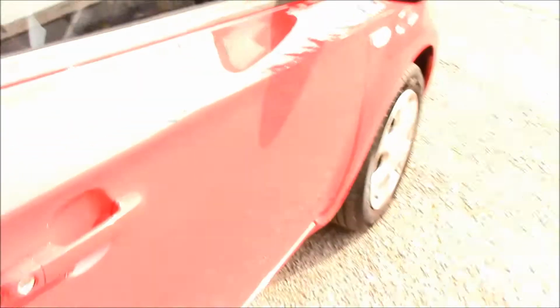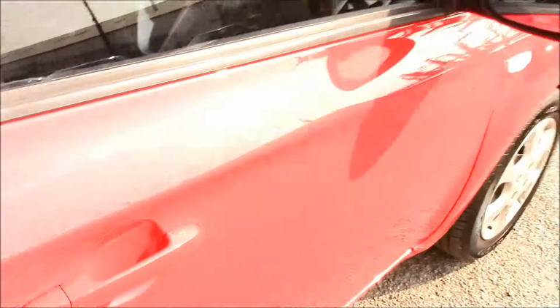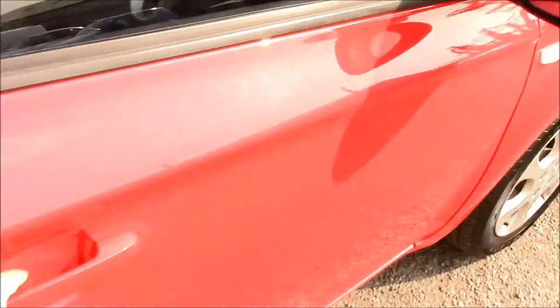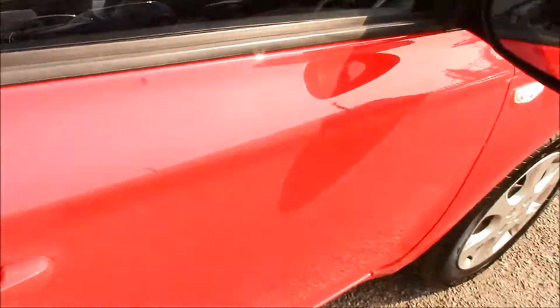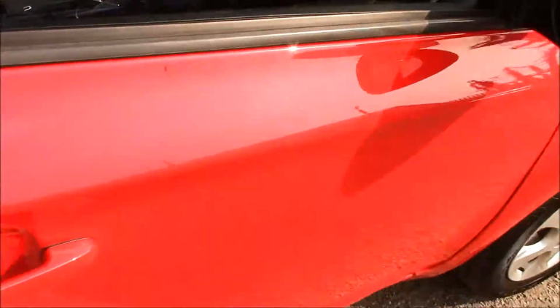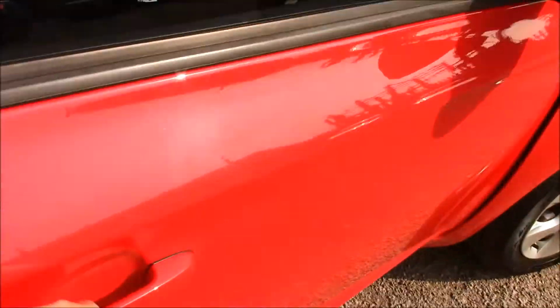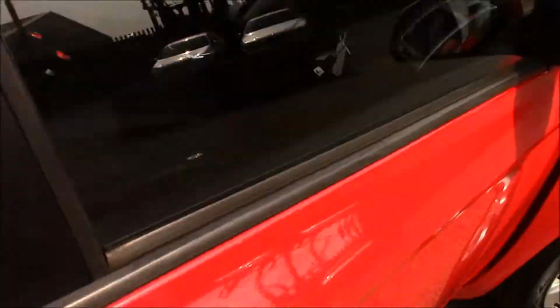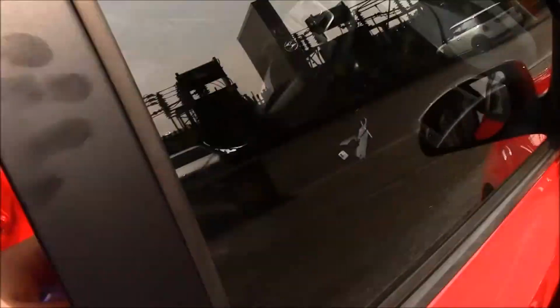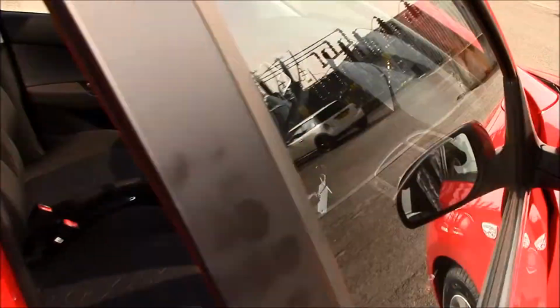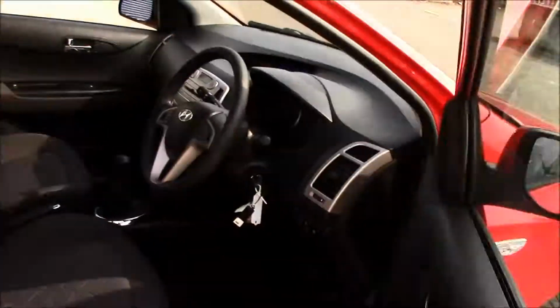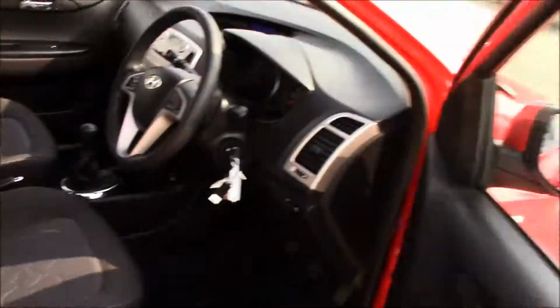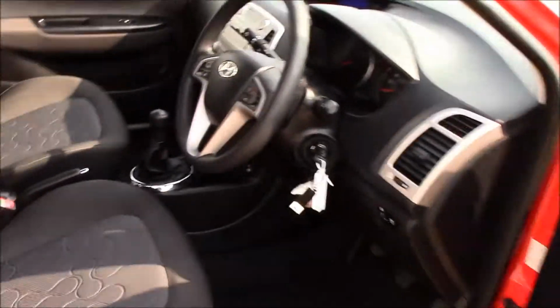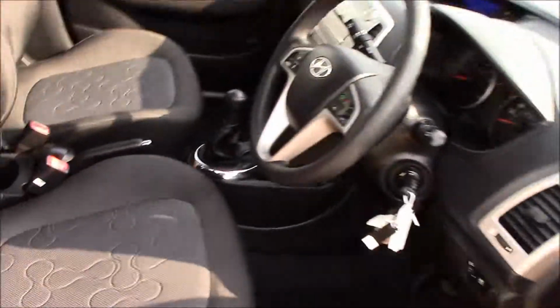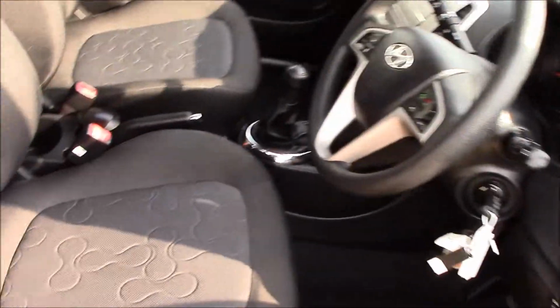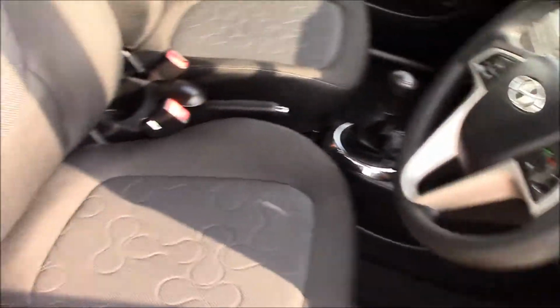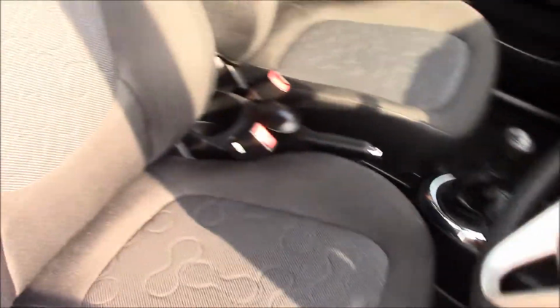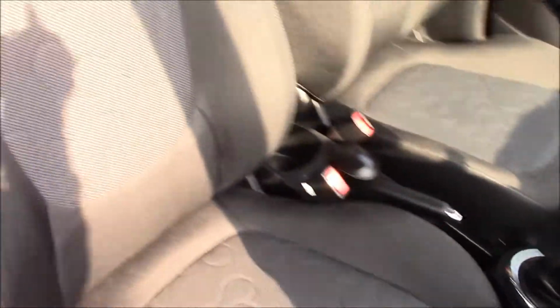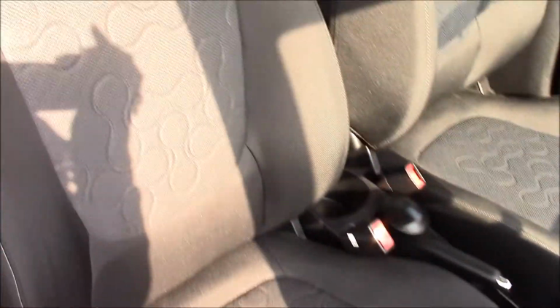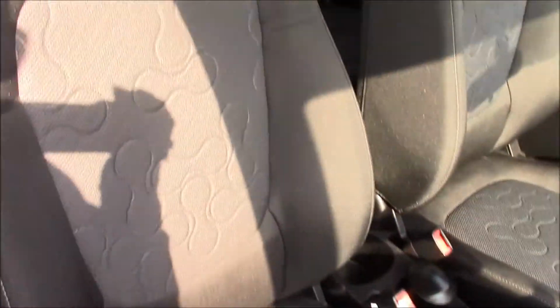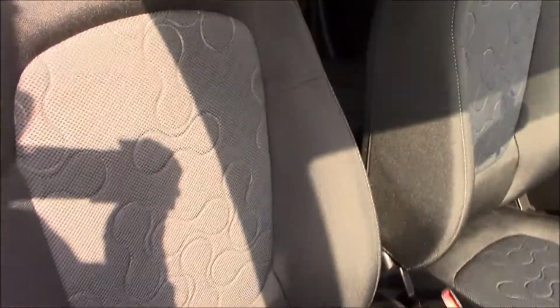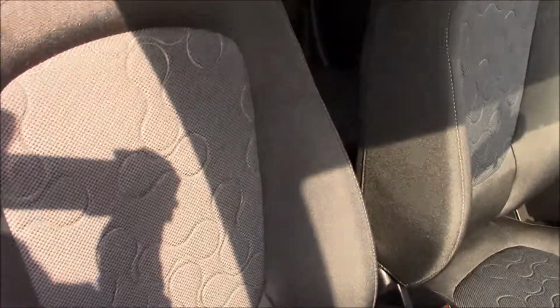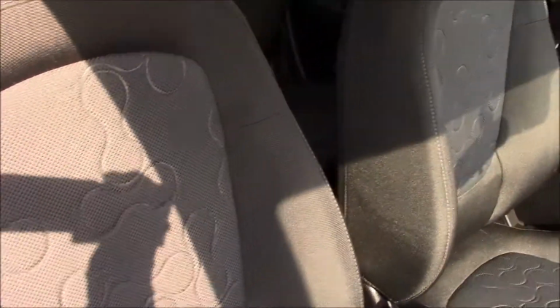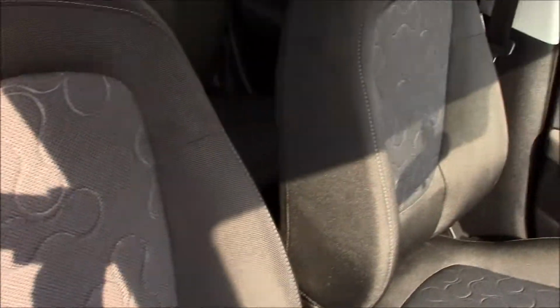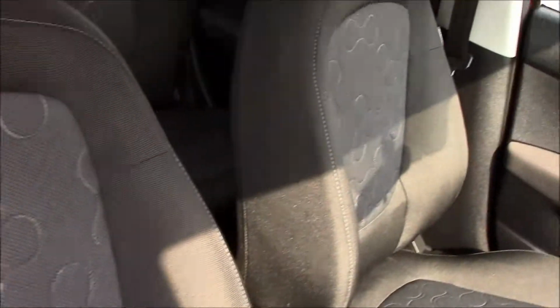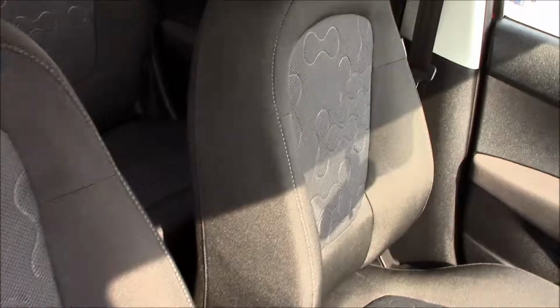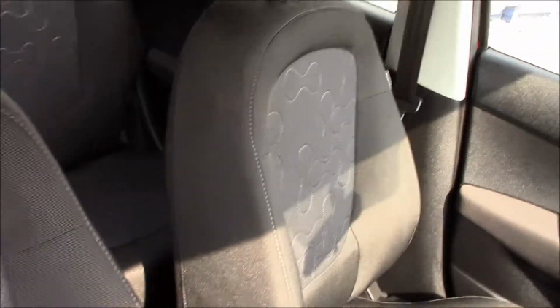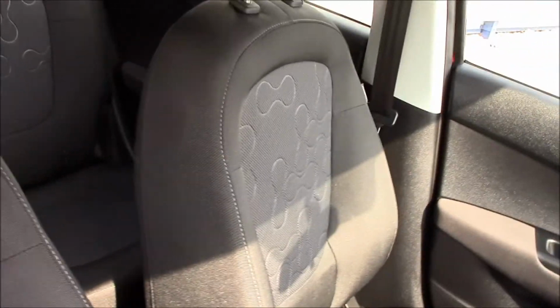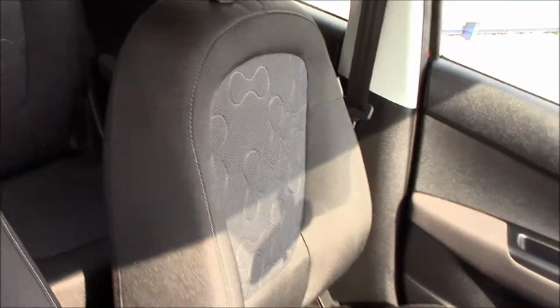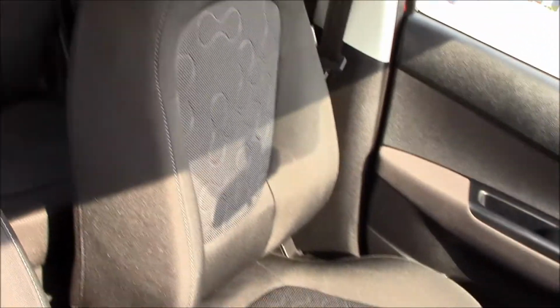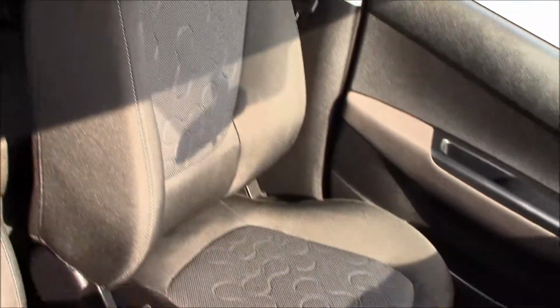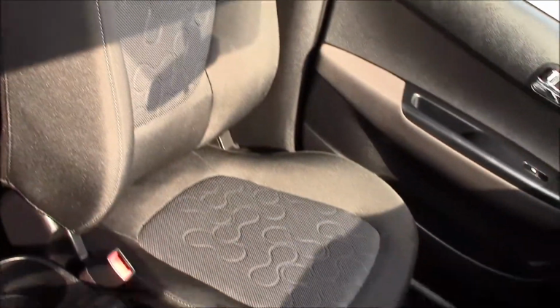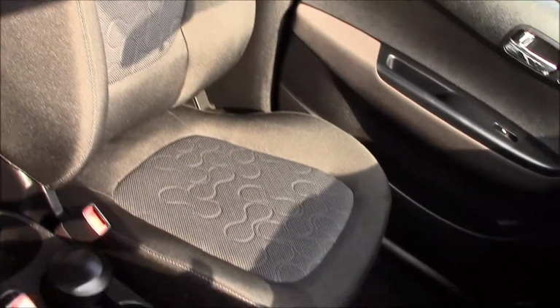Moving to the front, you'll be able to see black cloth seats over here as well, in really good condition.